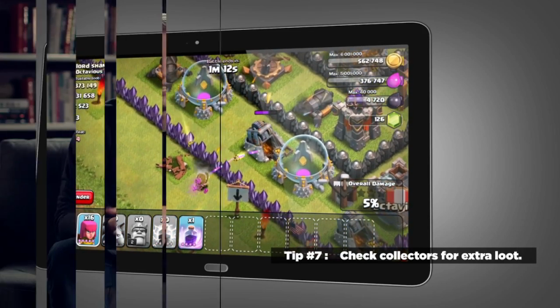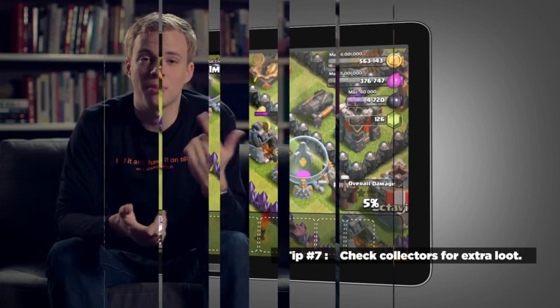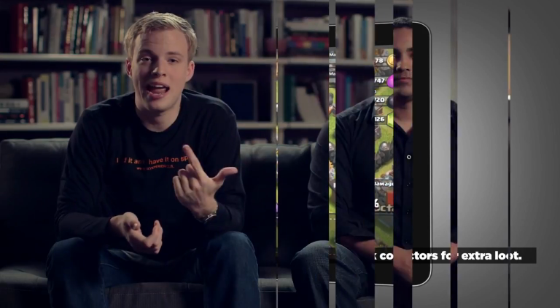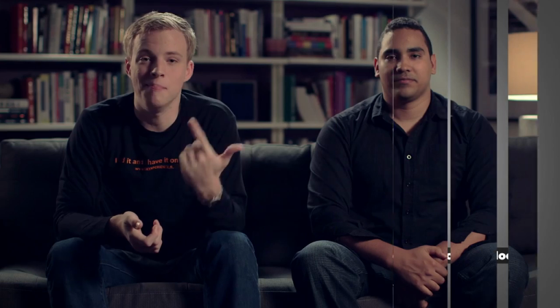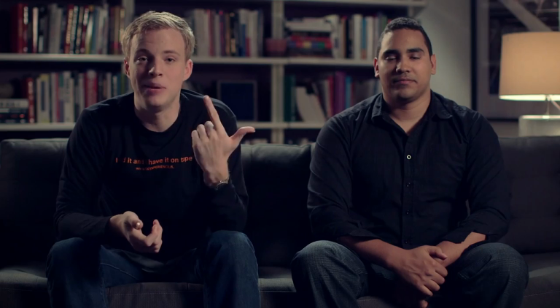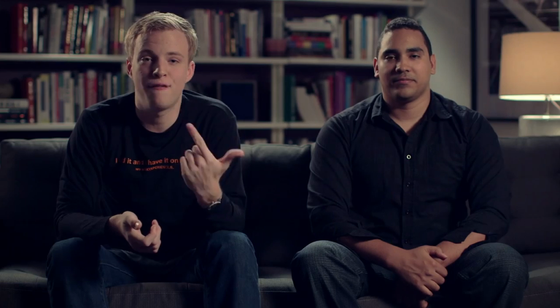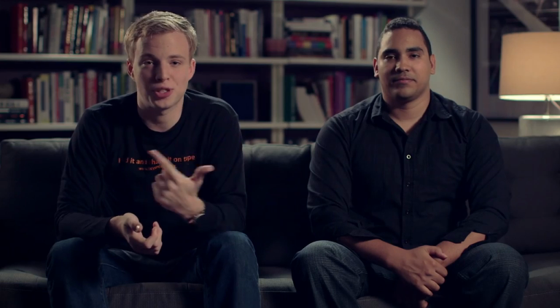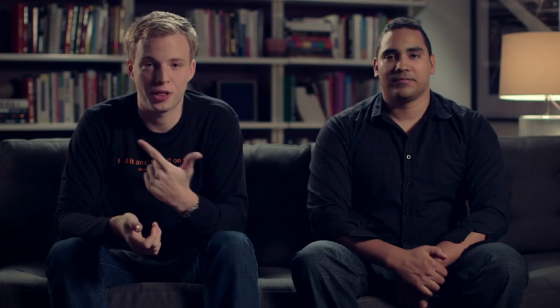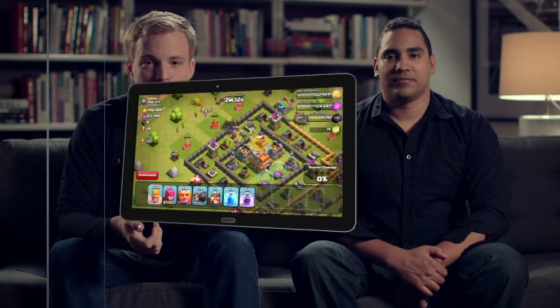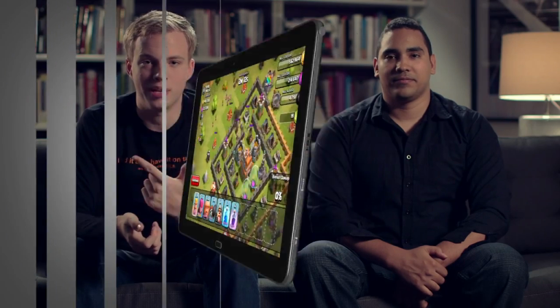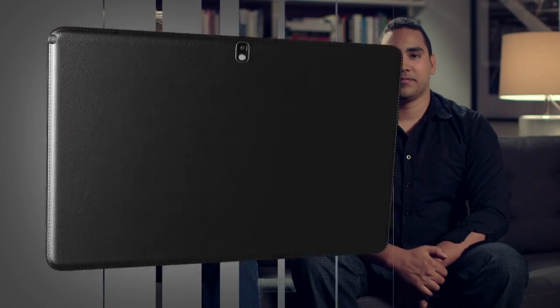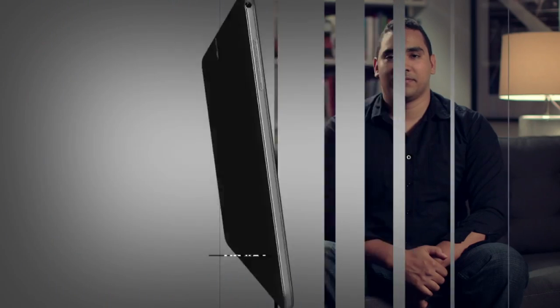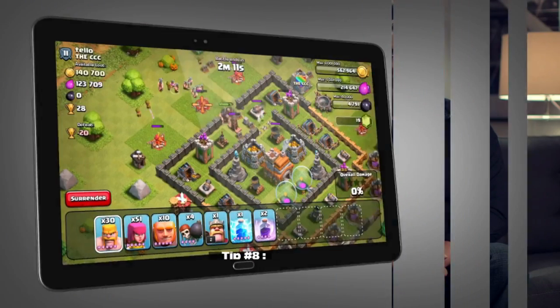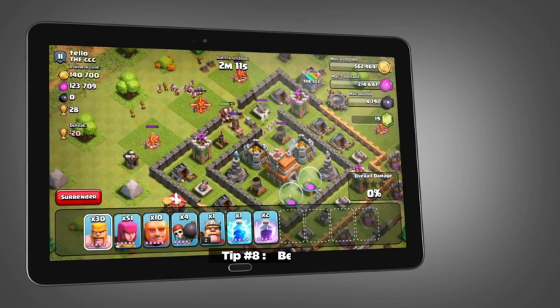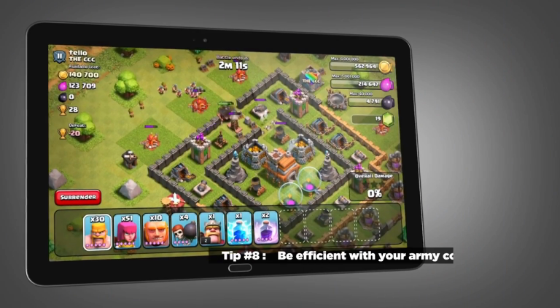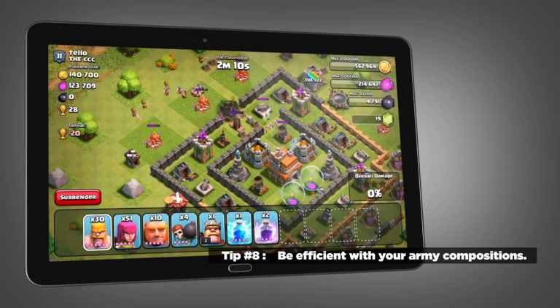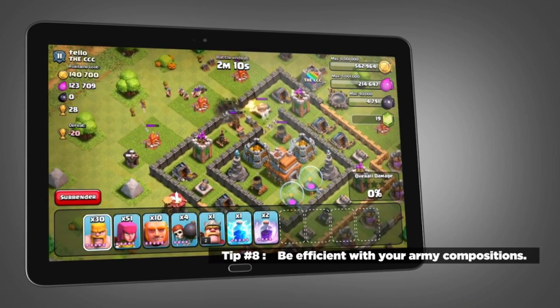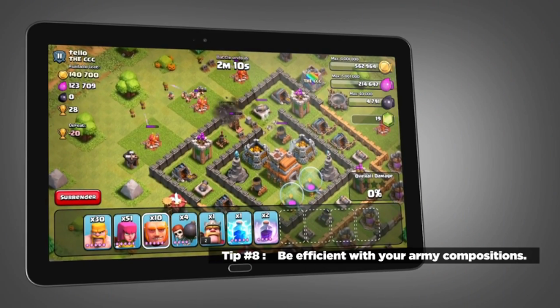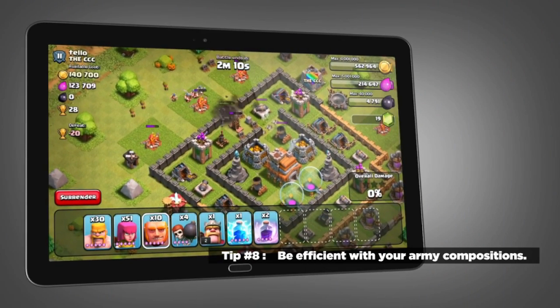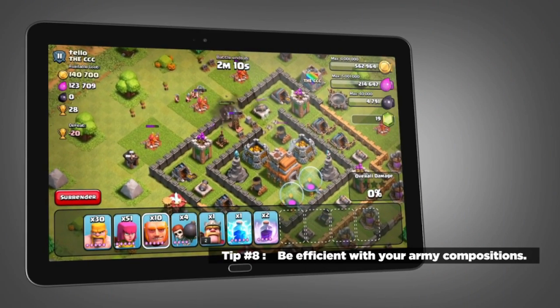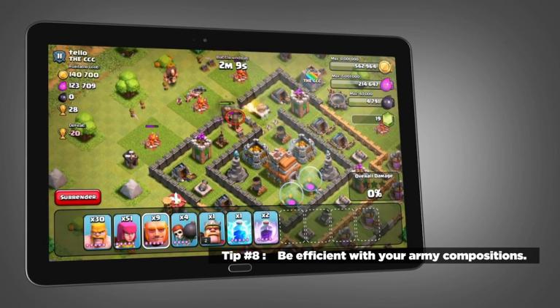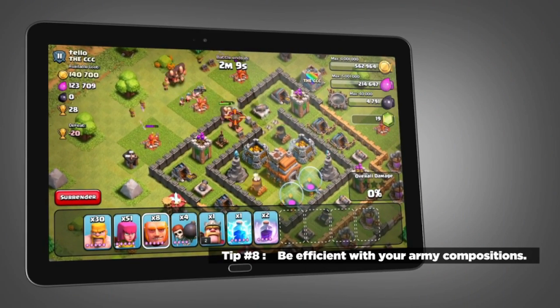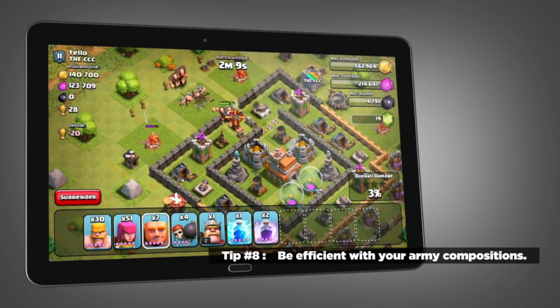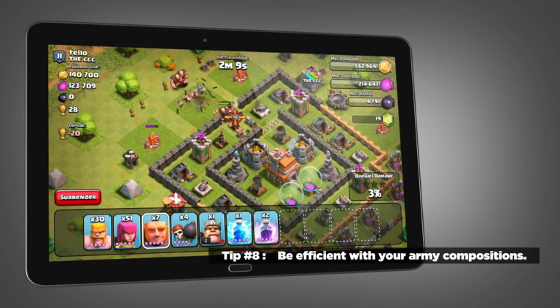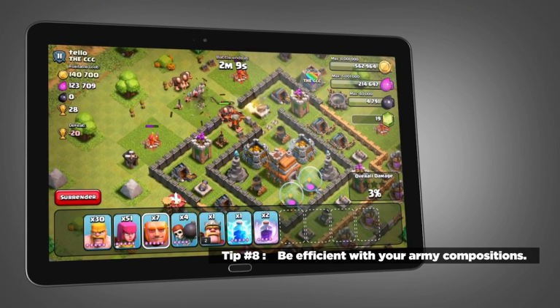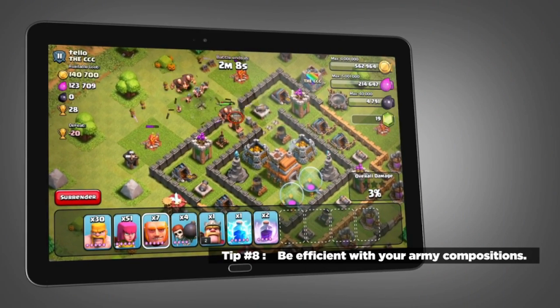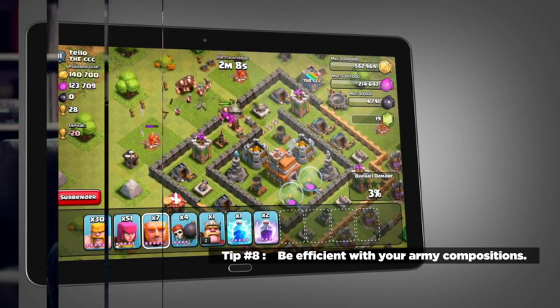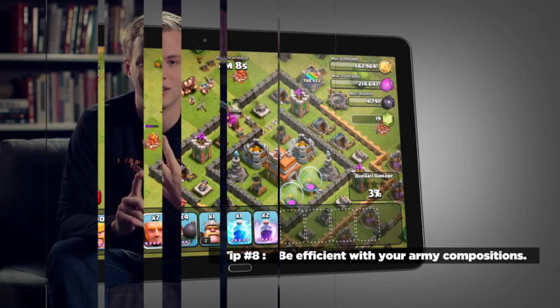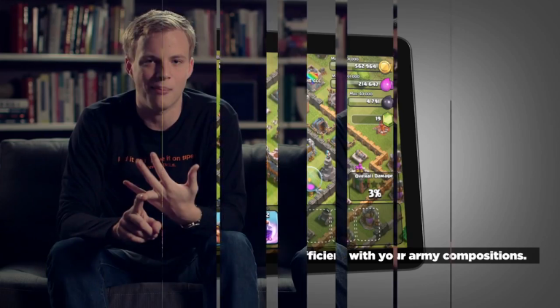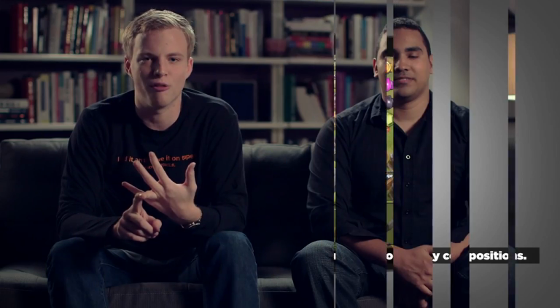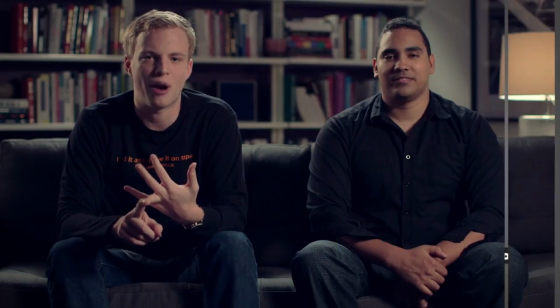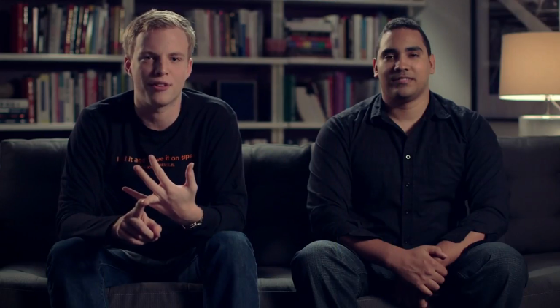Tip number eight: be efficient with your army. You can use barbarians, archers, and goblins when you raid, and you're going to find yourself having a lot more of a profit.